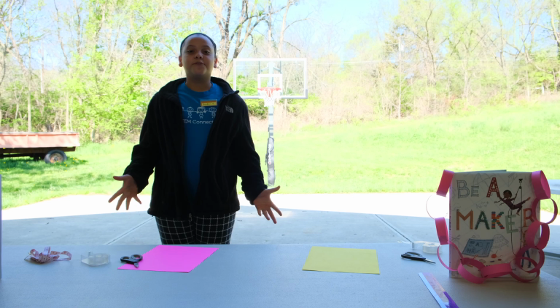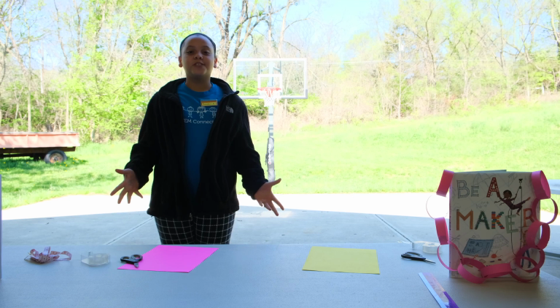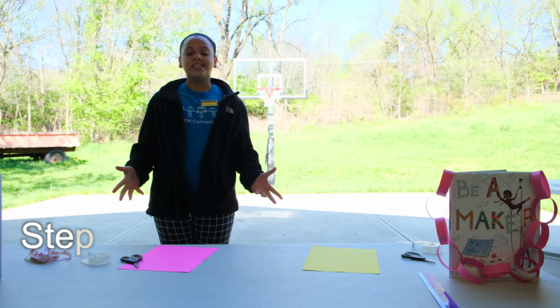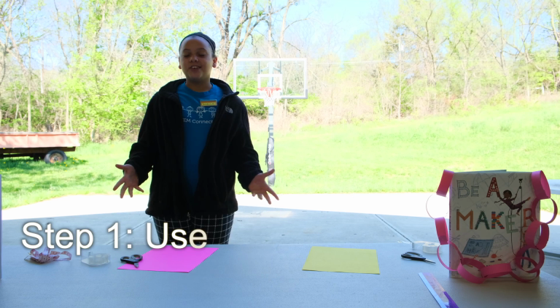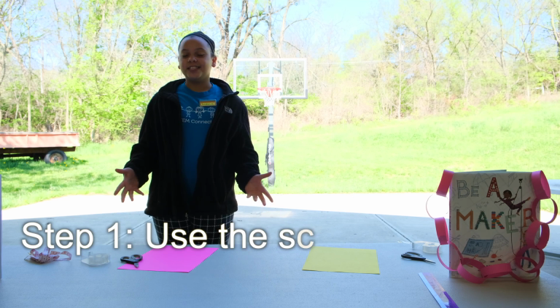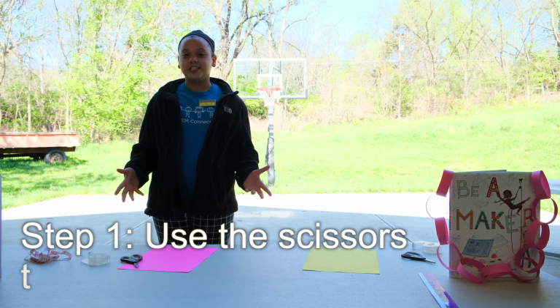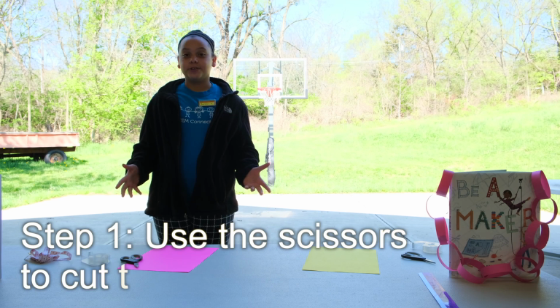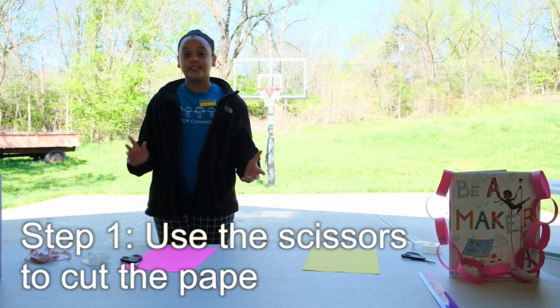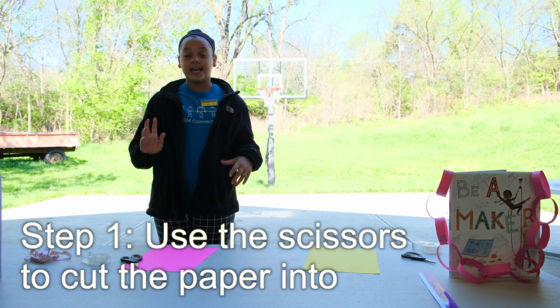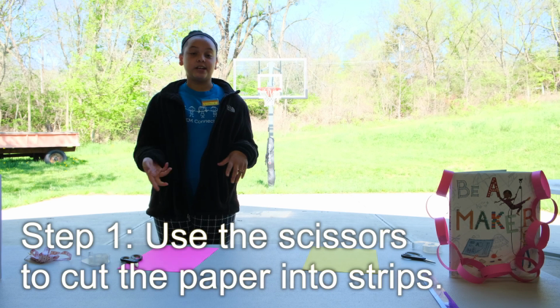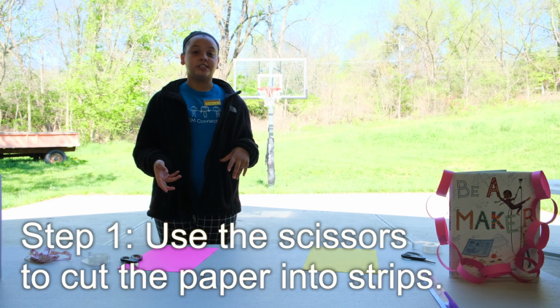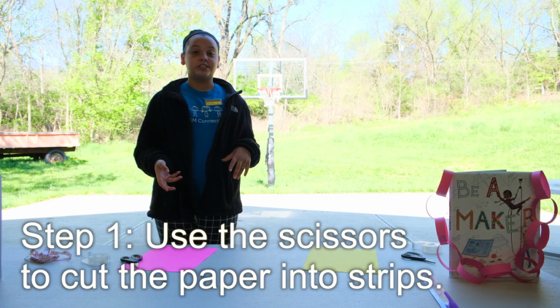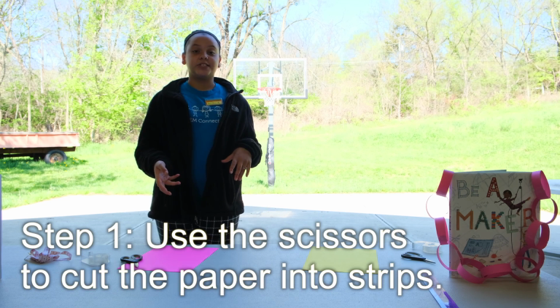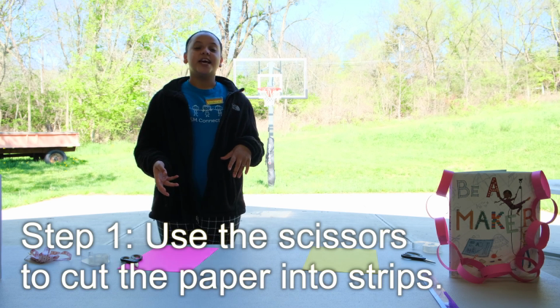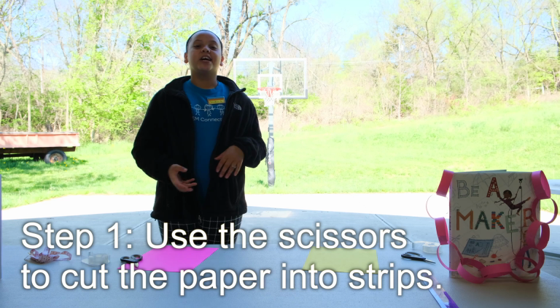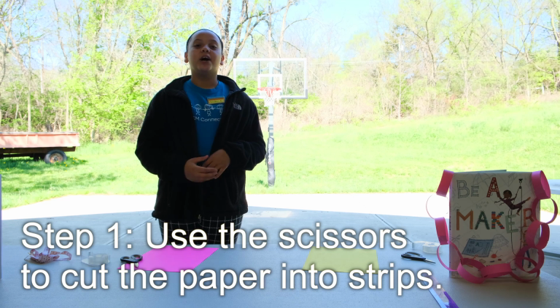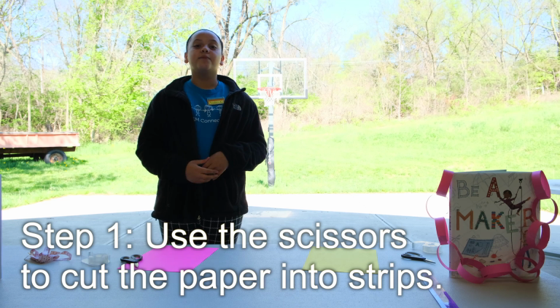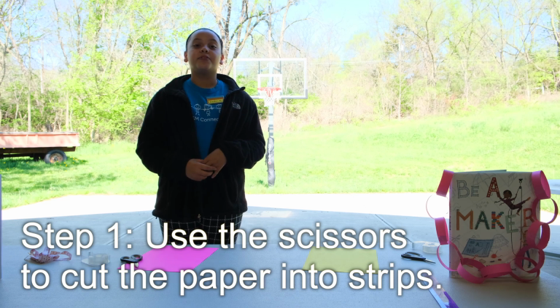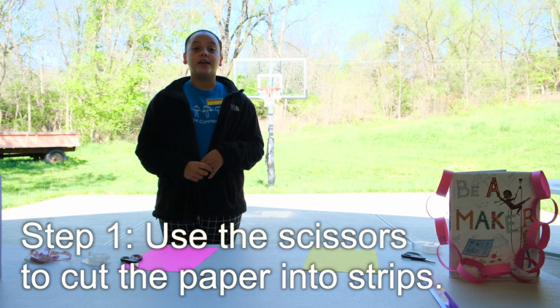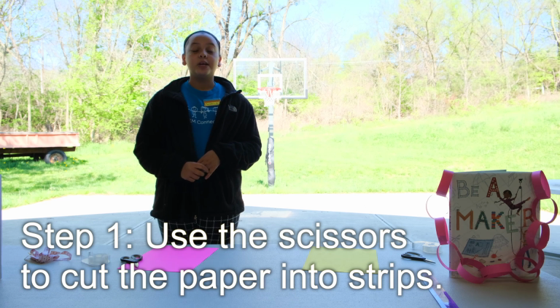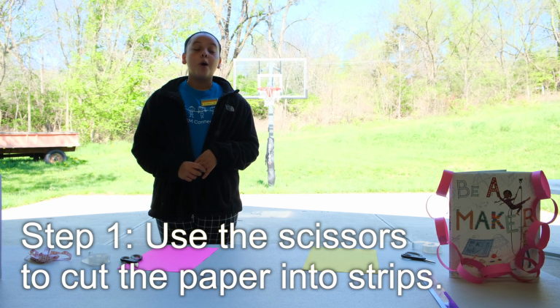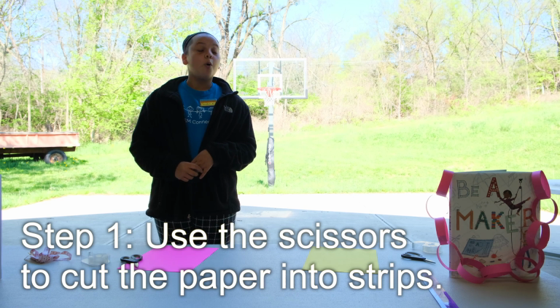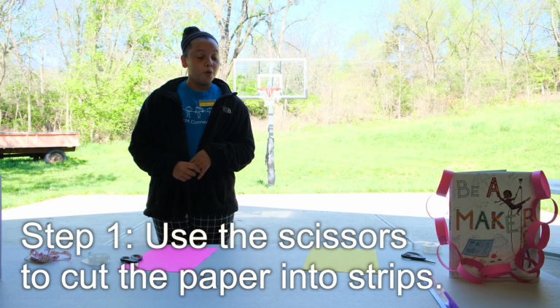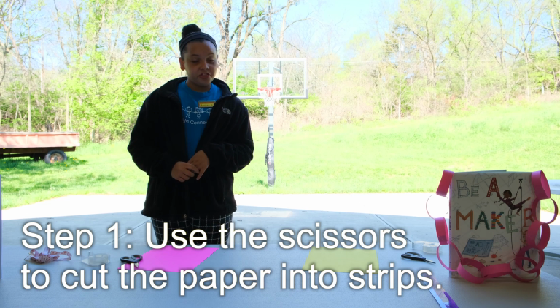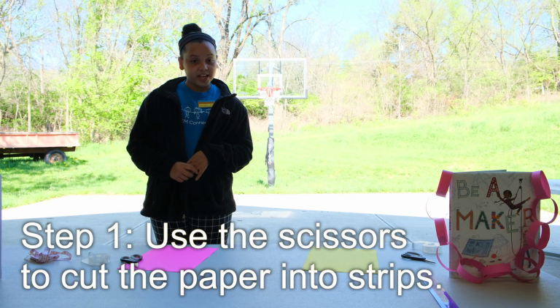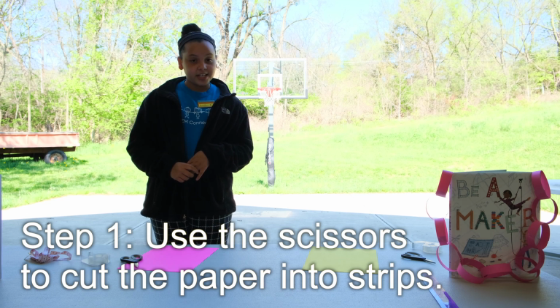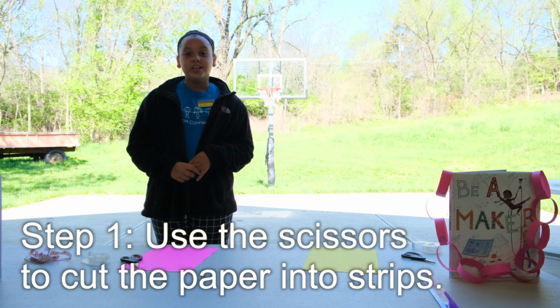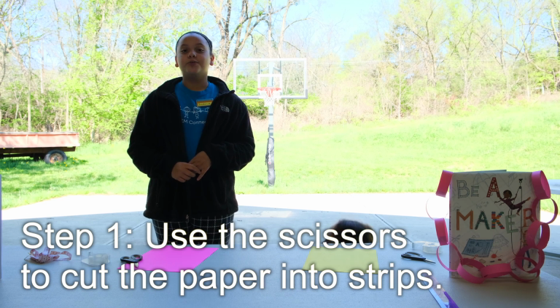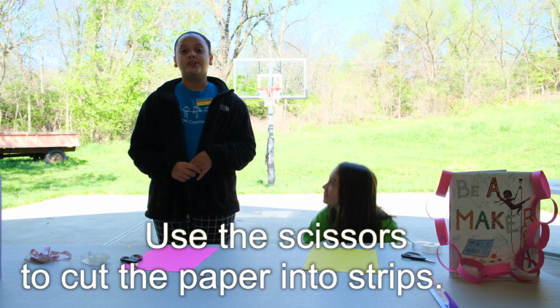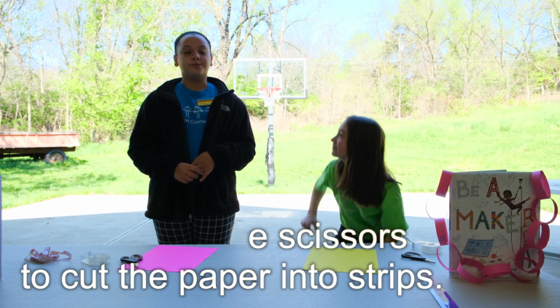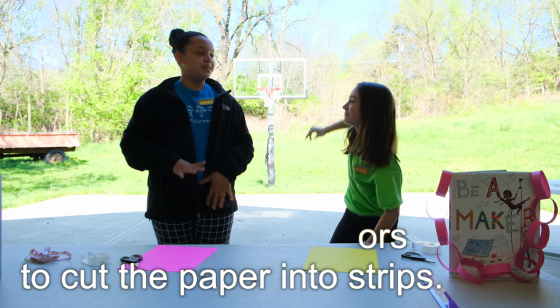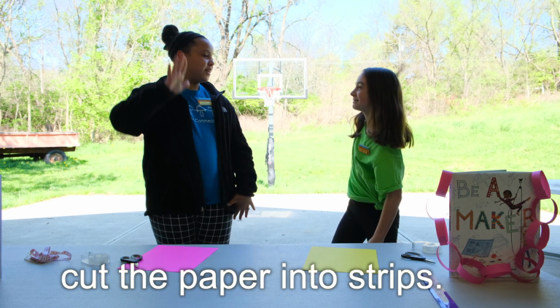The first thing you'll need to do is take your scissors and cut however thin or thick you want your strips to be.